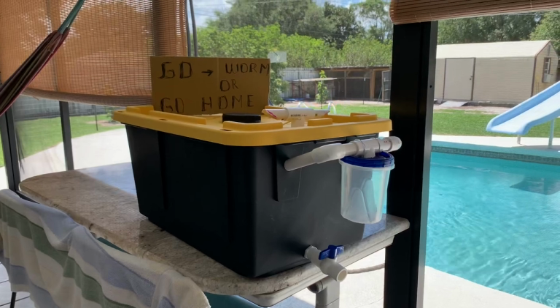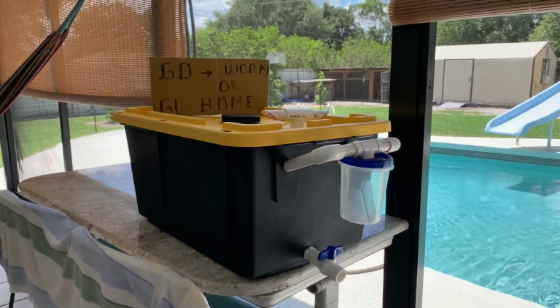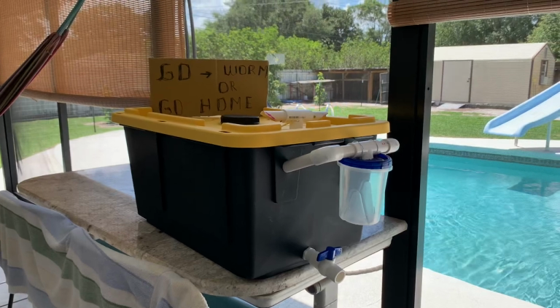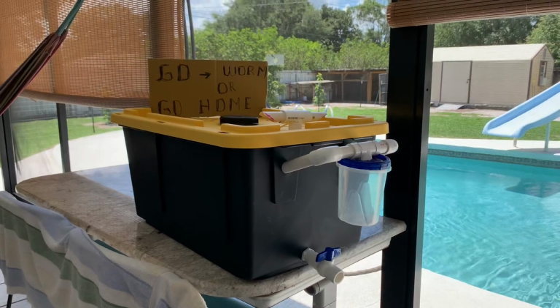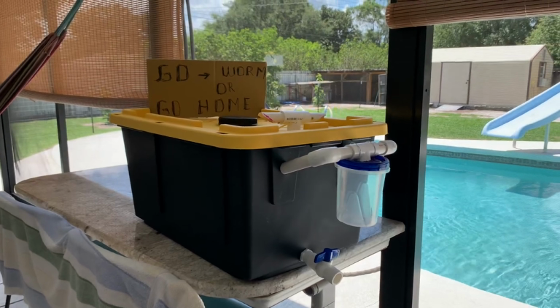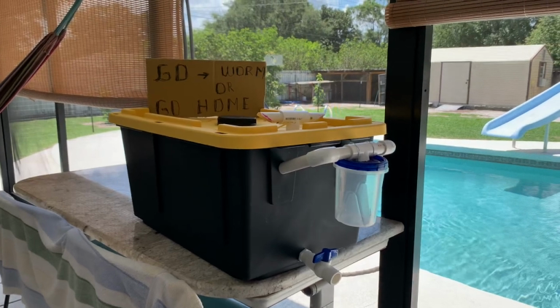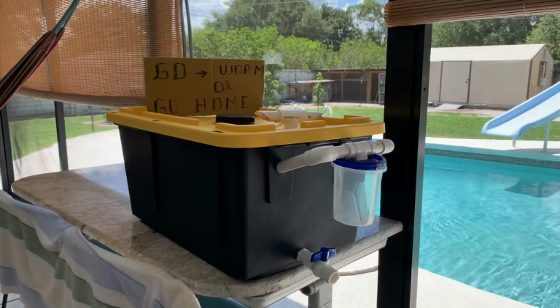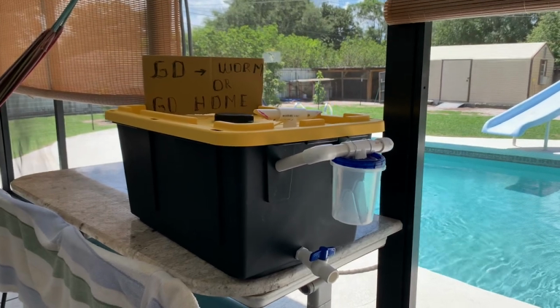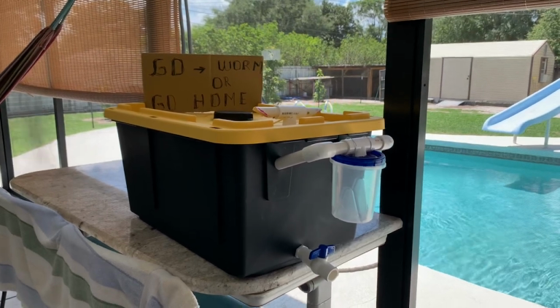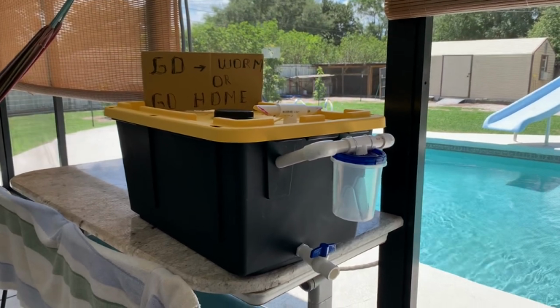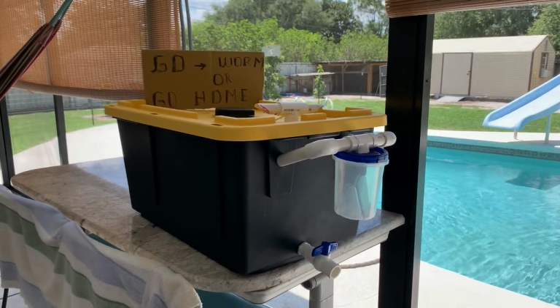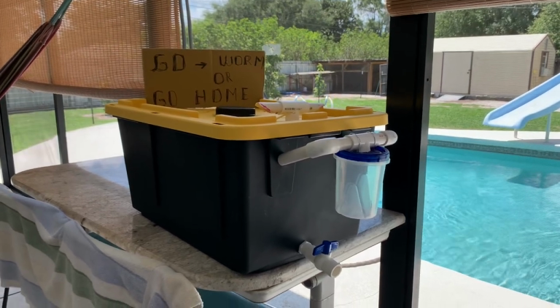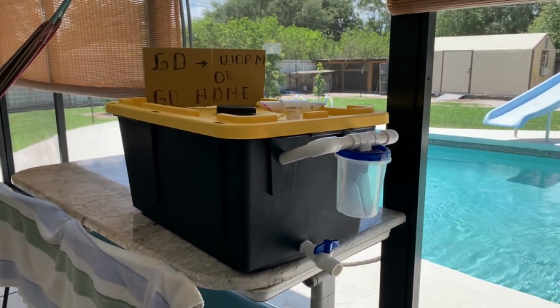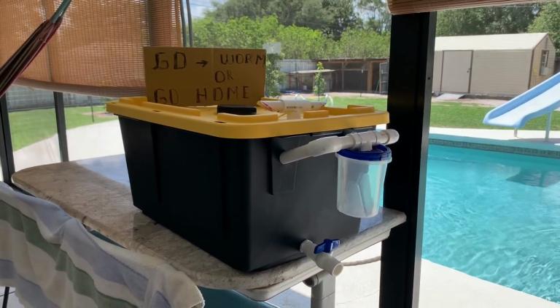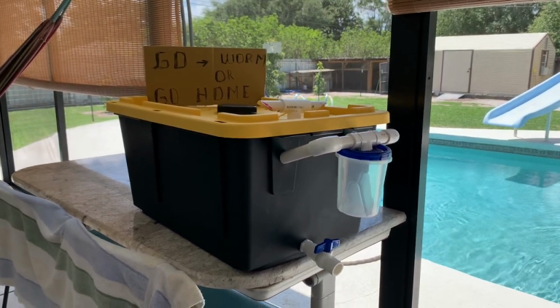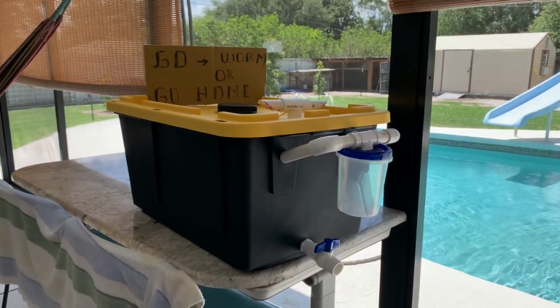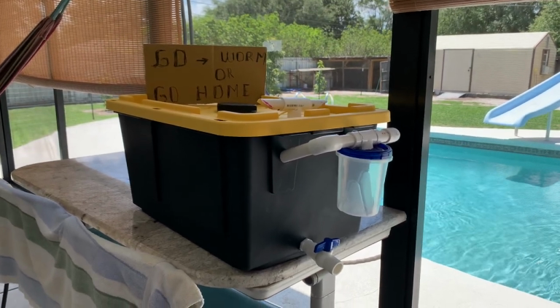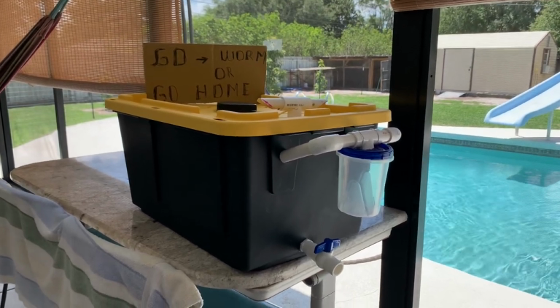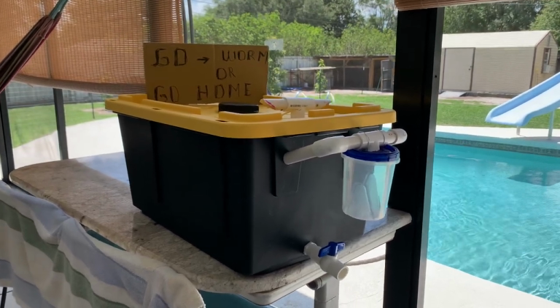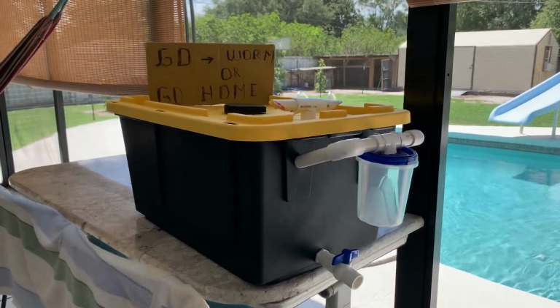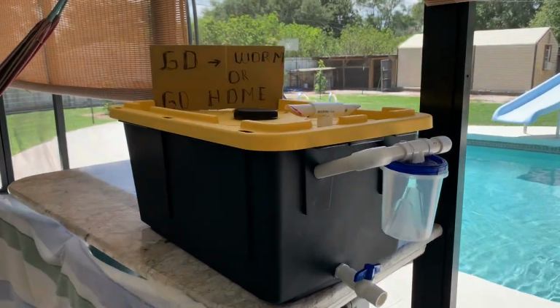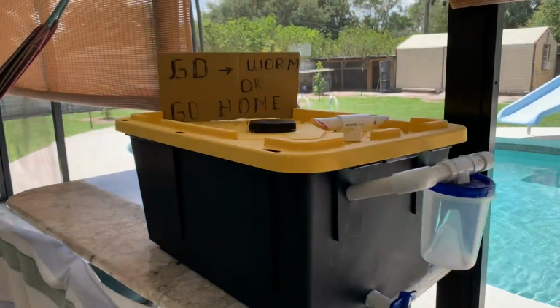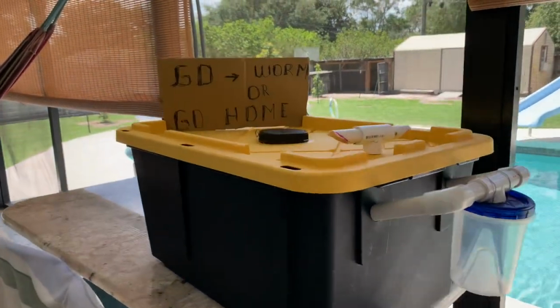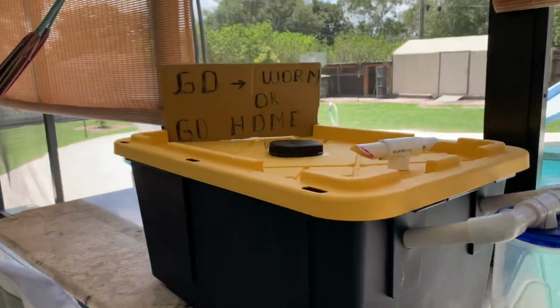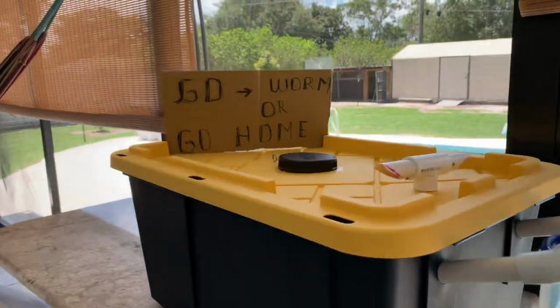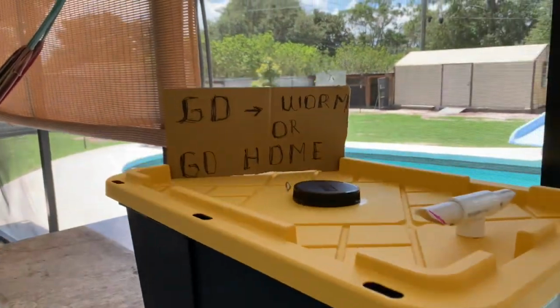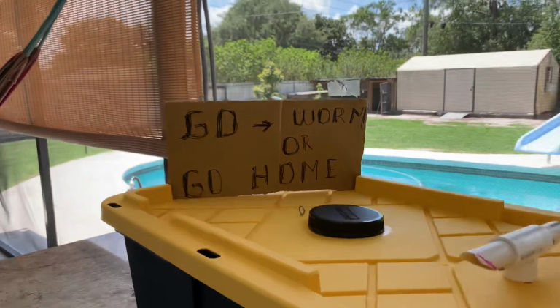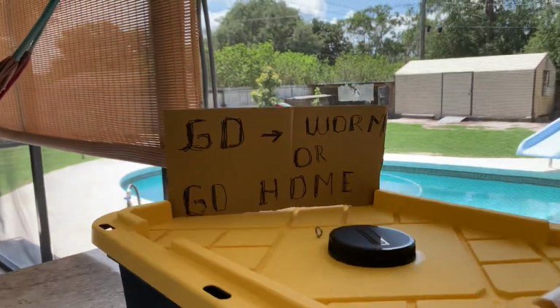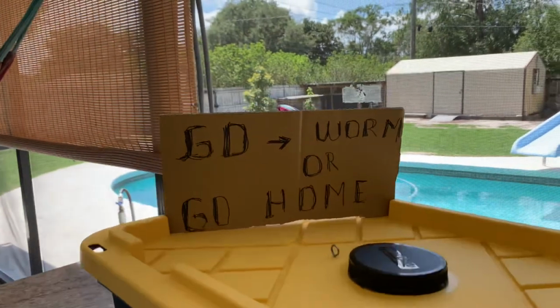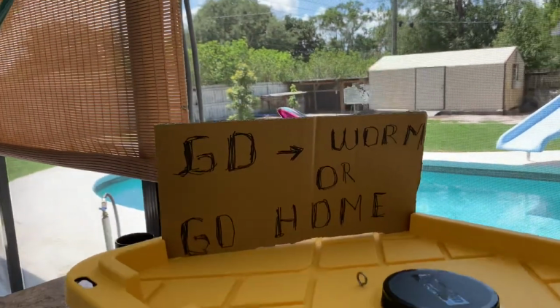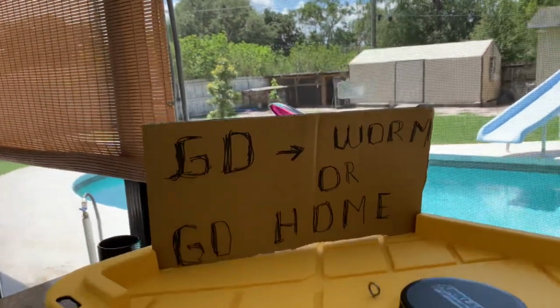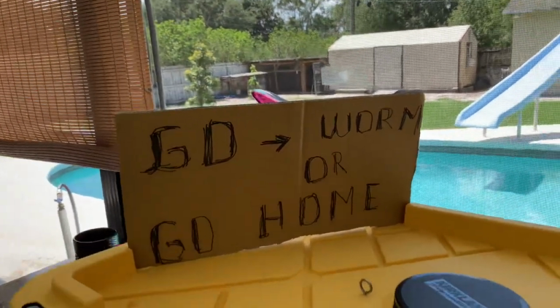Welcome to our black soldier fly larvae farm. Go warm or go home.